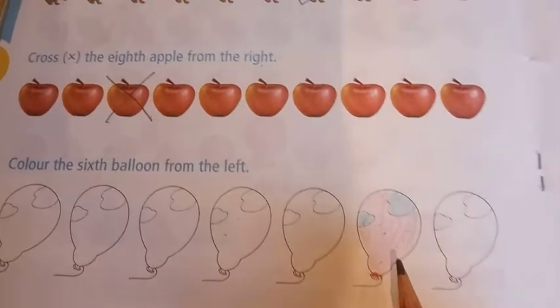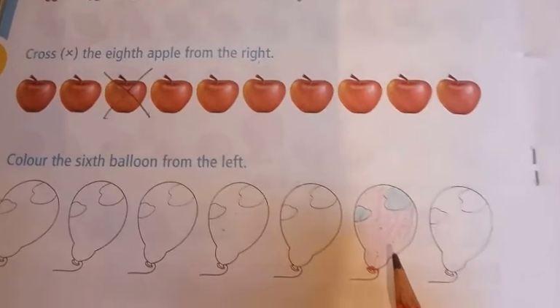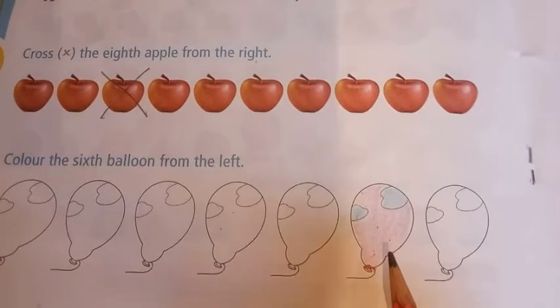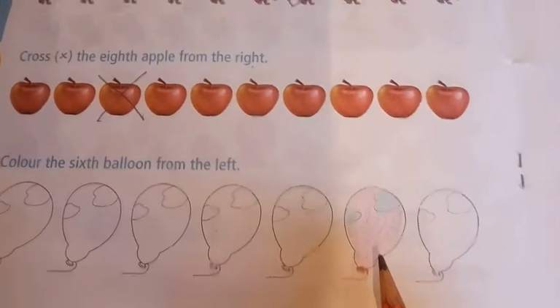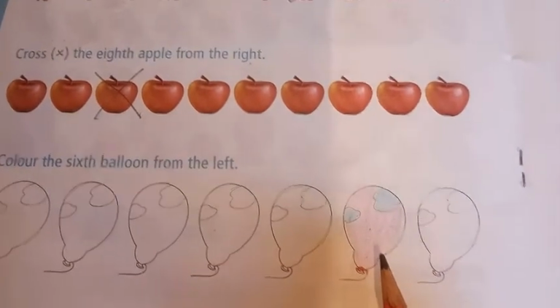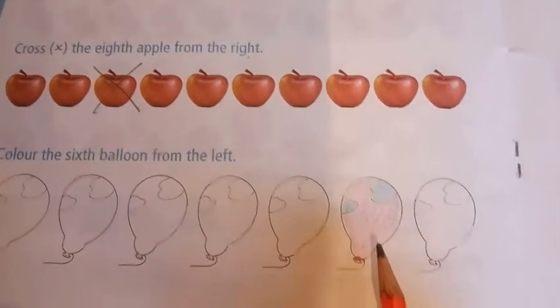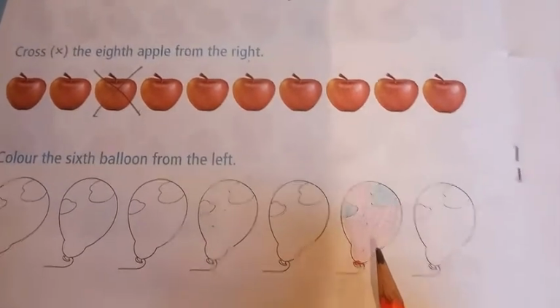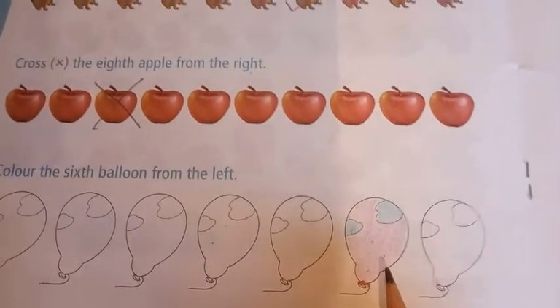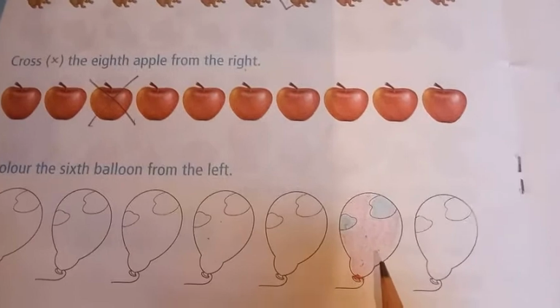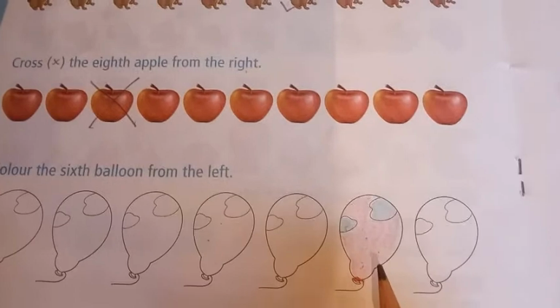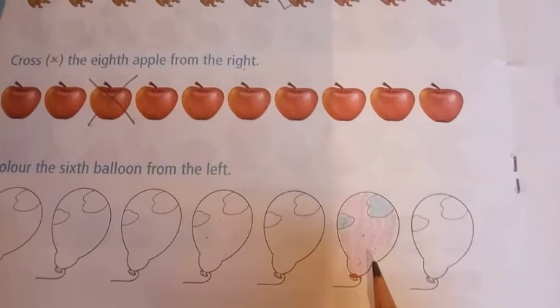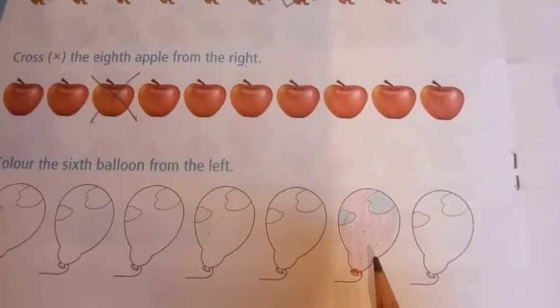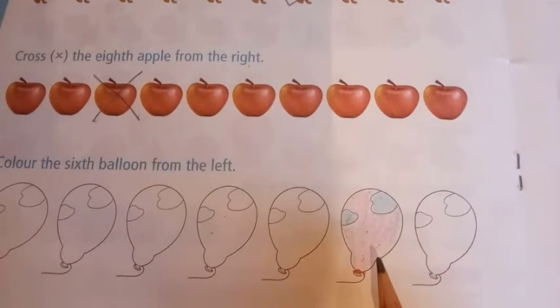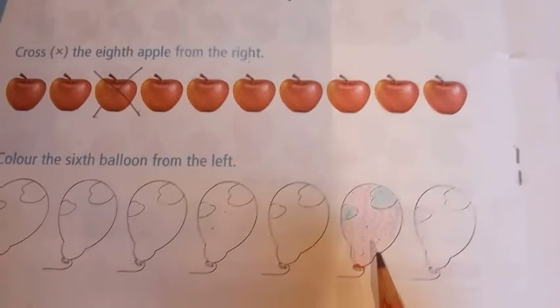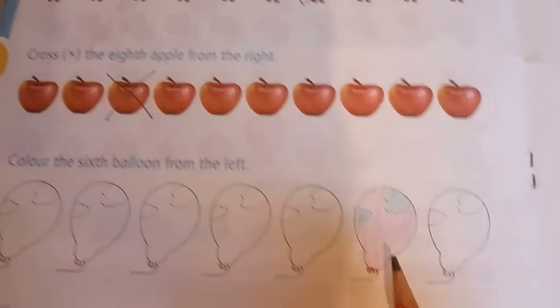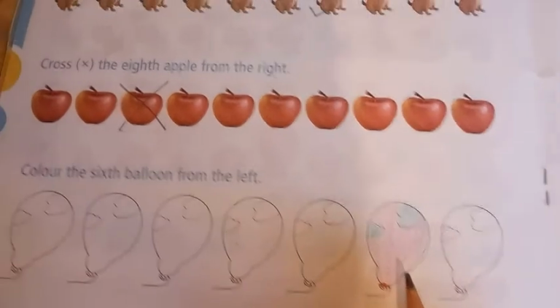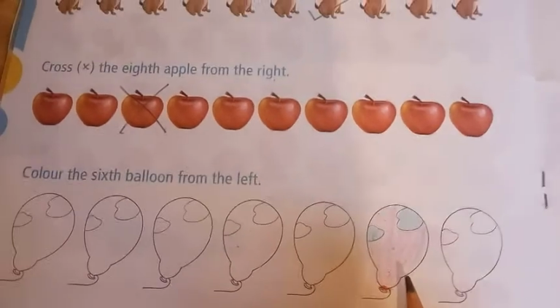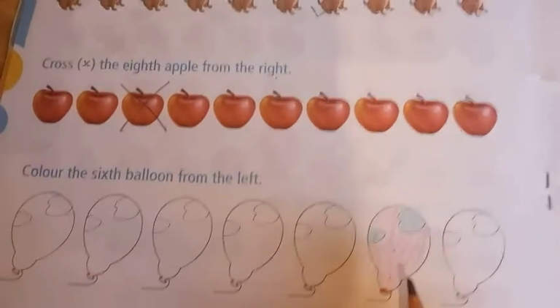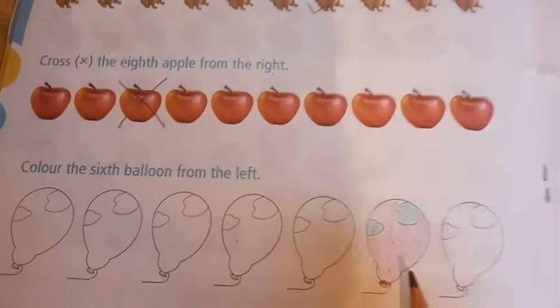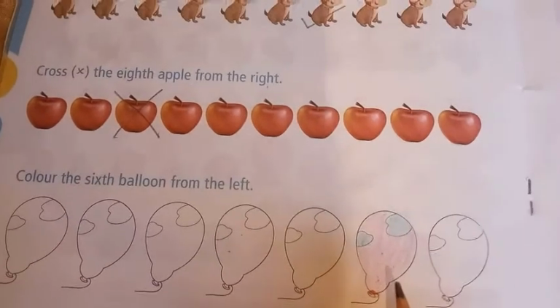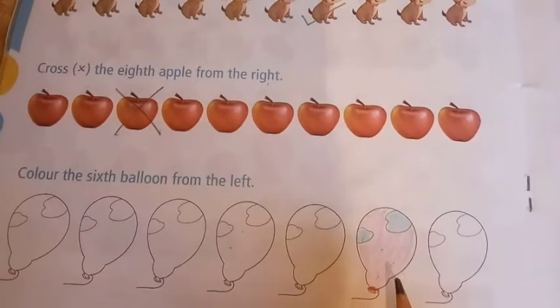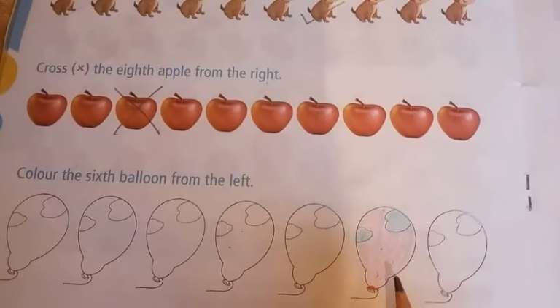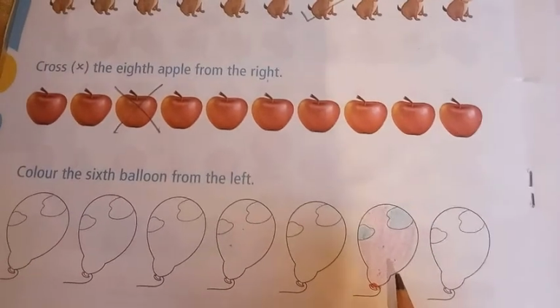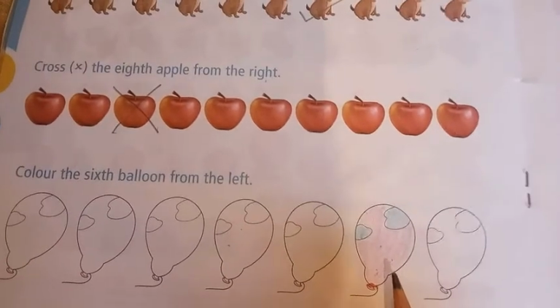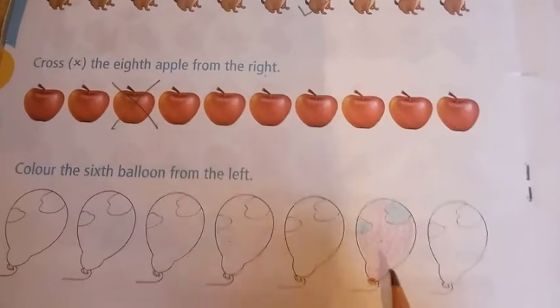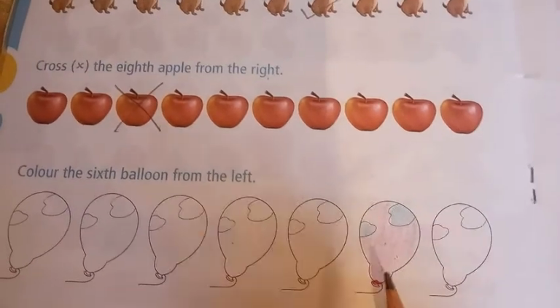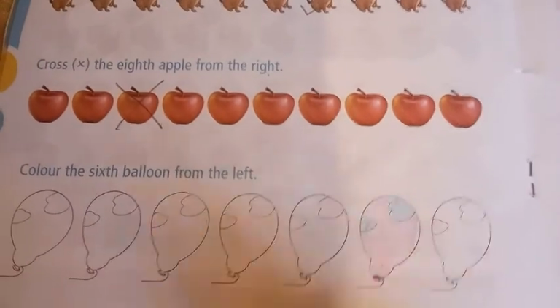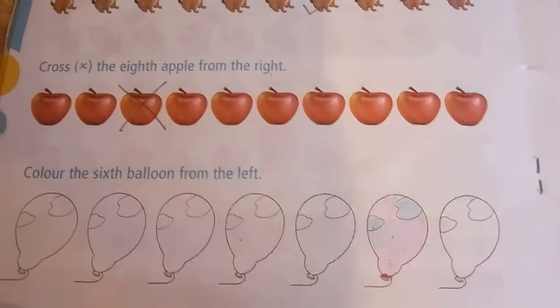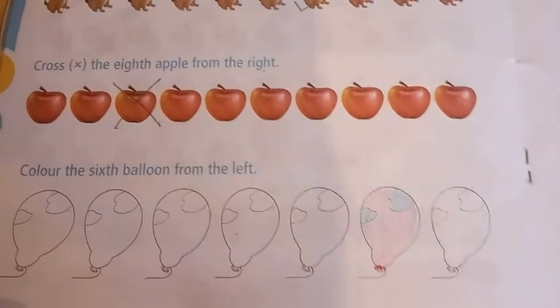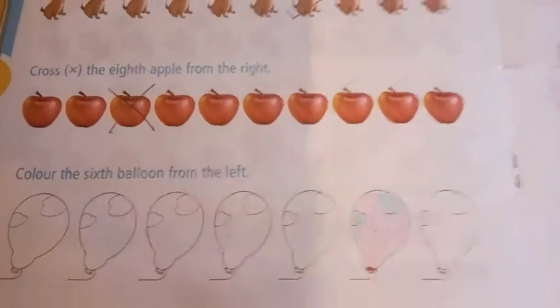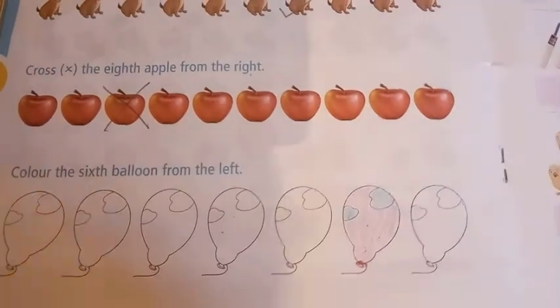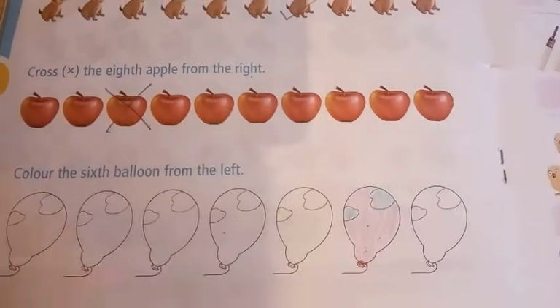Now children, as I have shown you, you will complete both pages at home. Thank you.